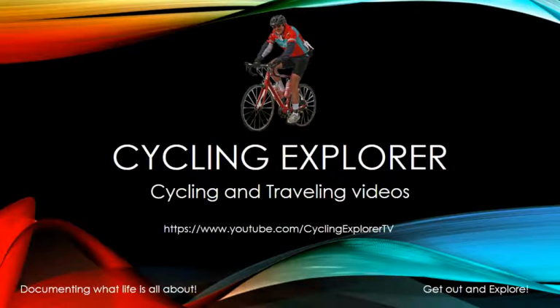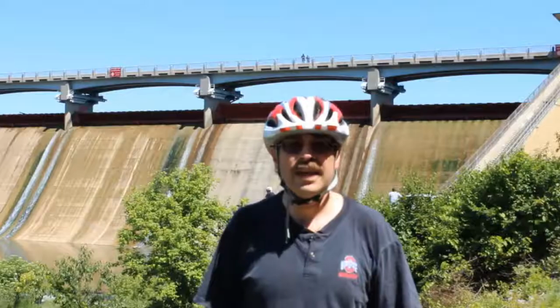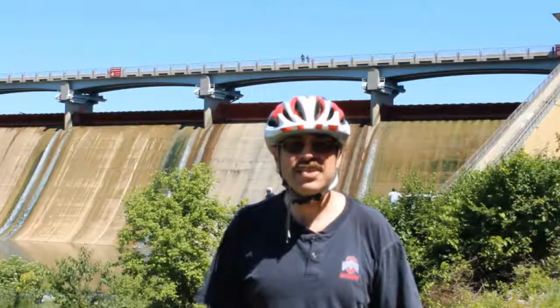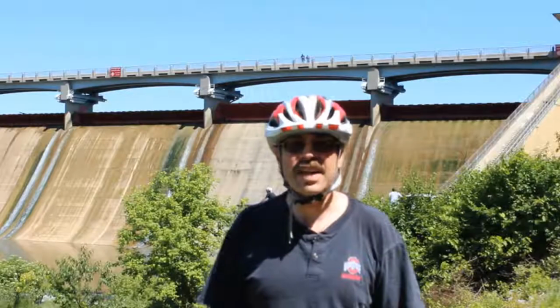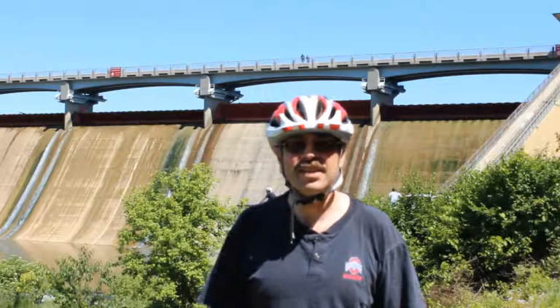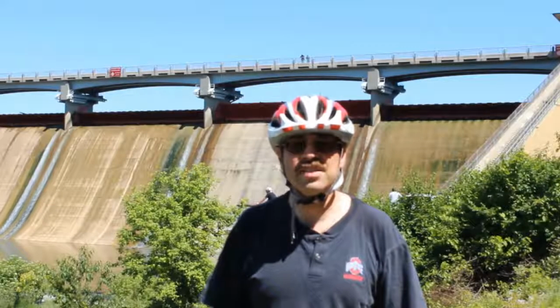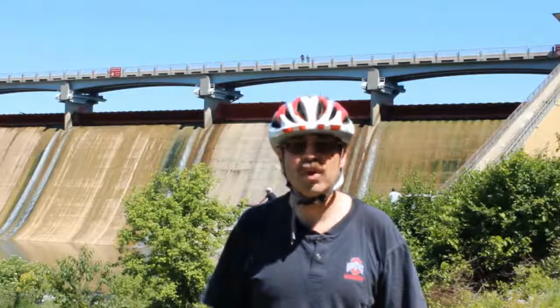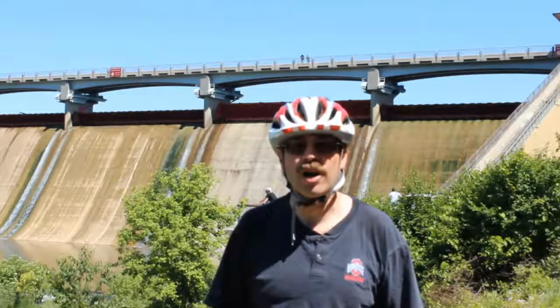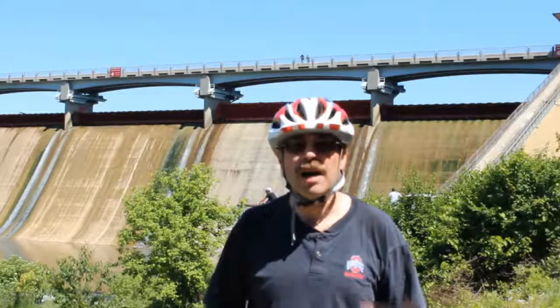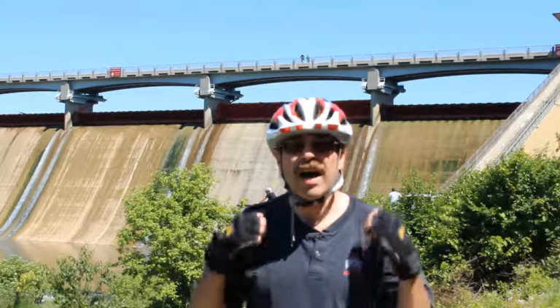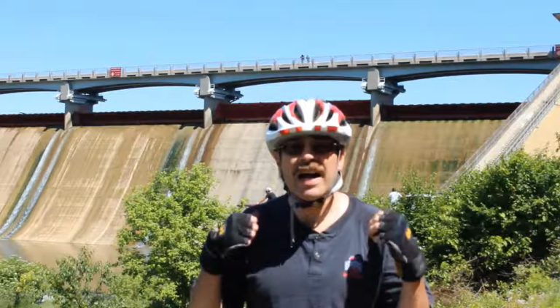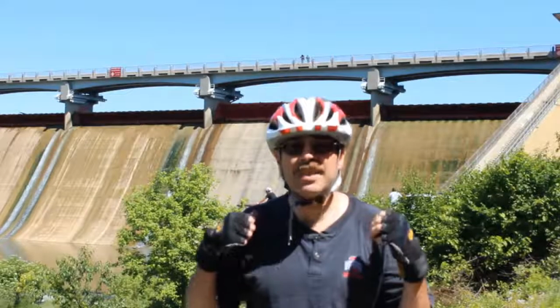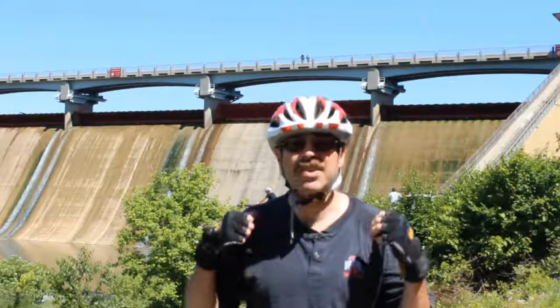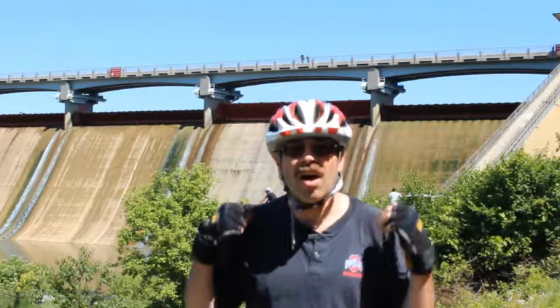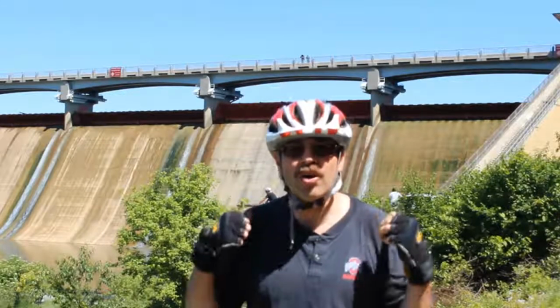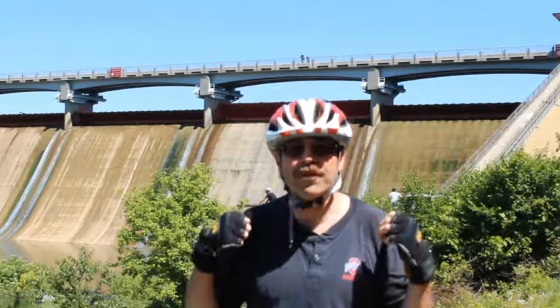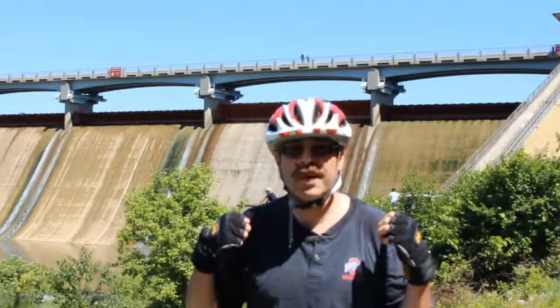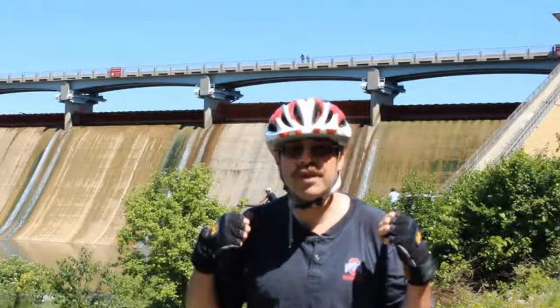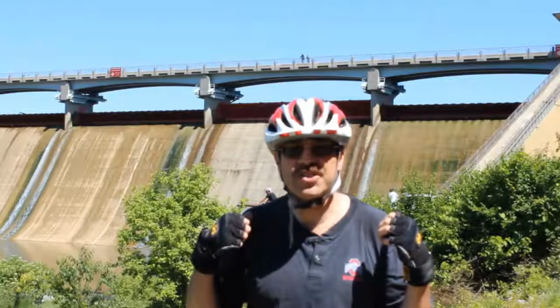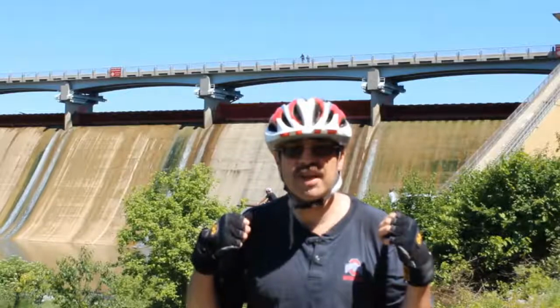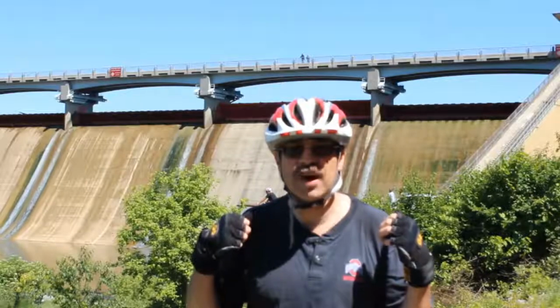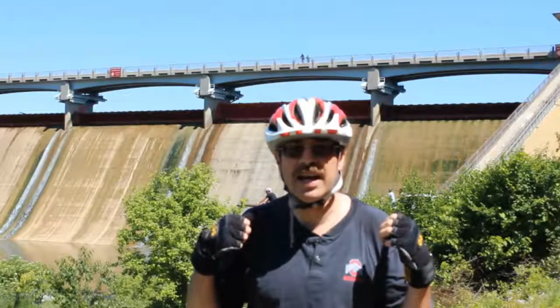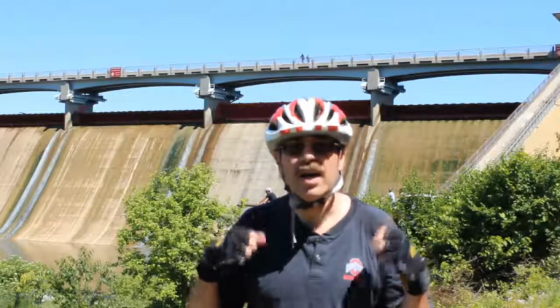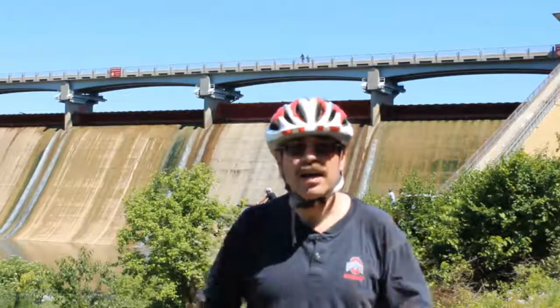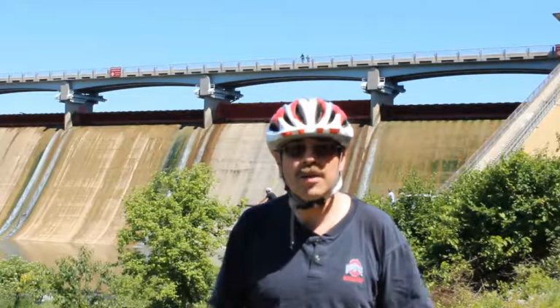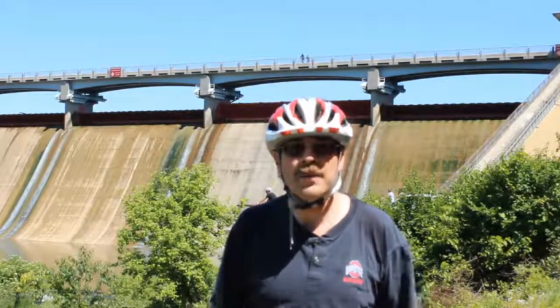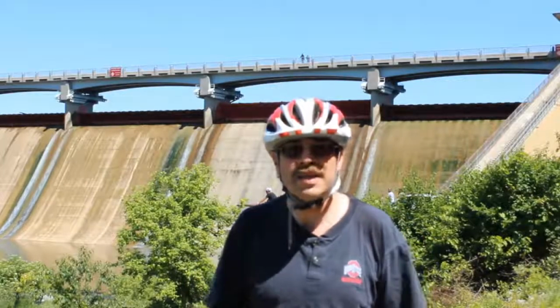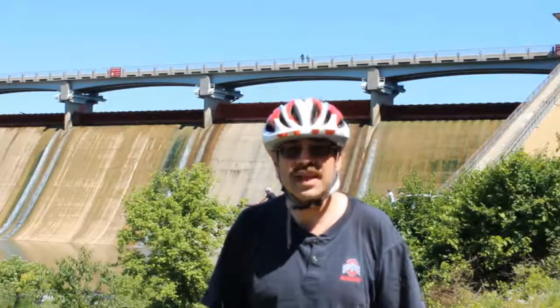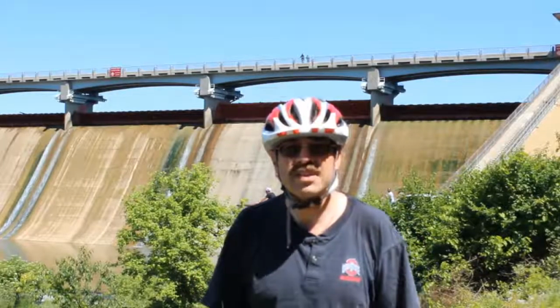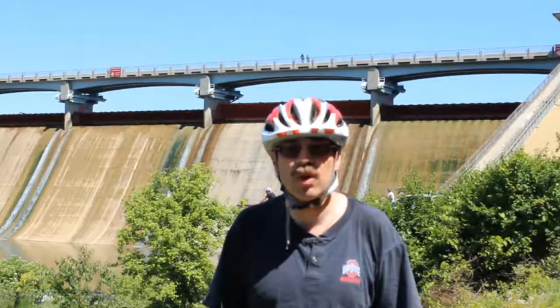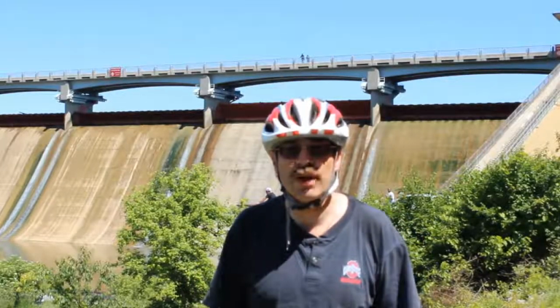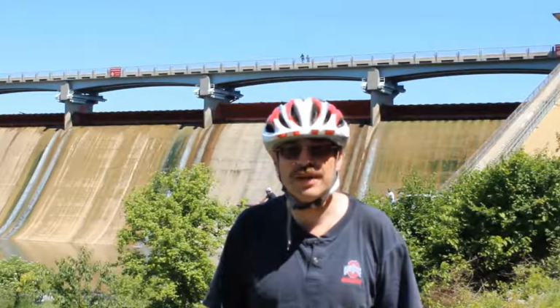This is Cycling Explorer. Behind me is Hoover Dam in the state of Ohio. Come with me as I explore it.